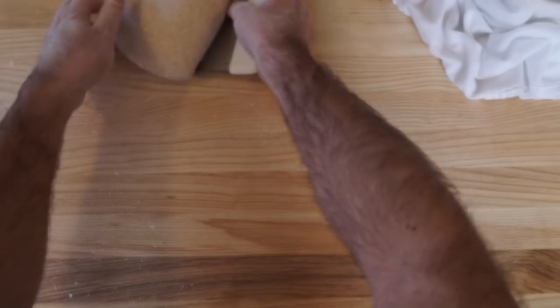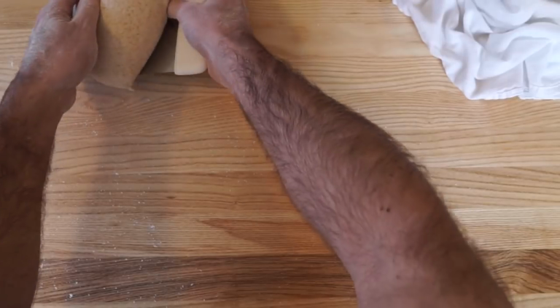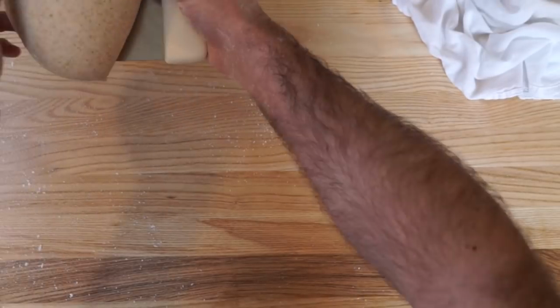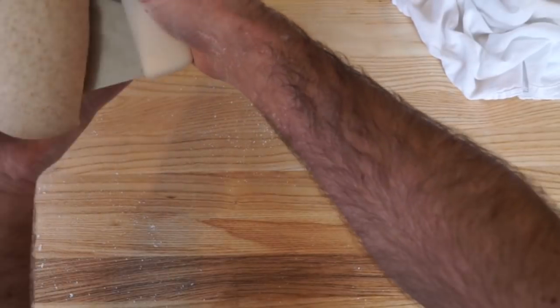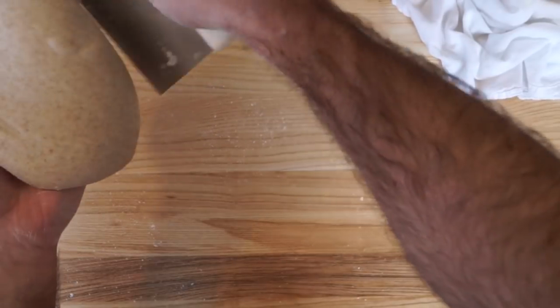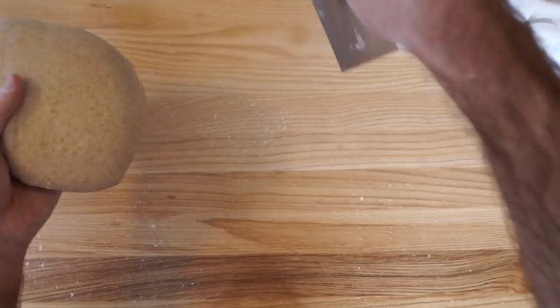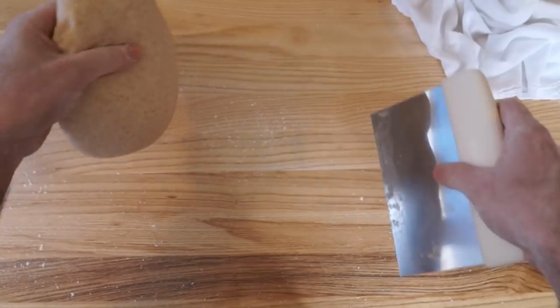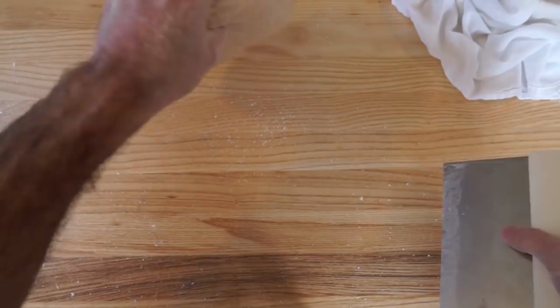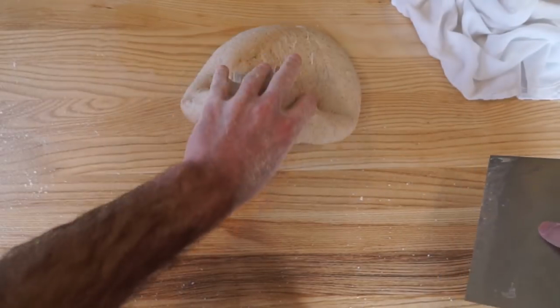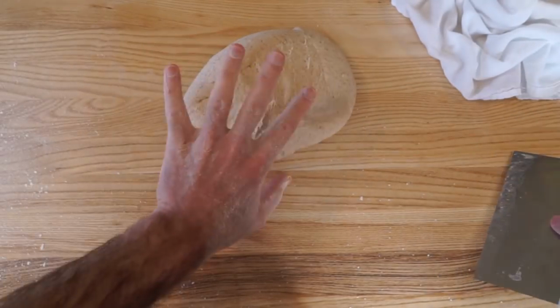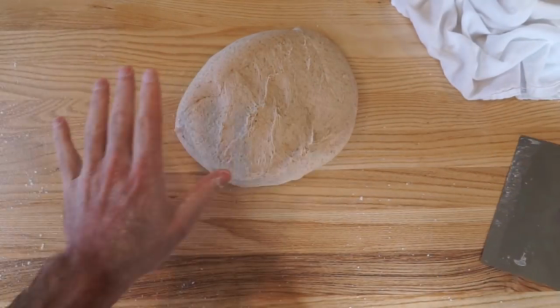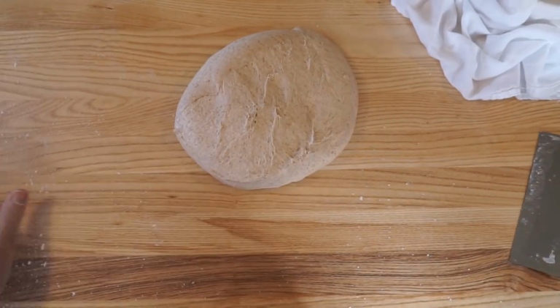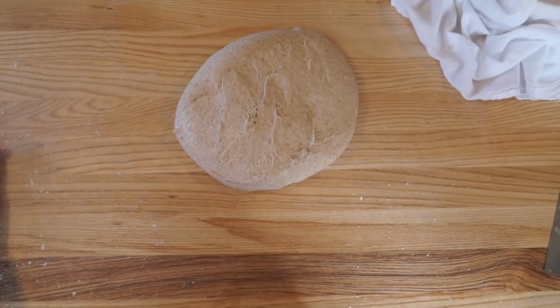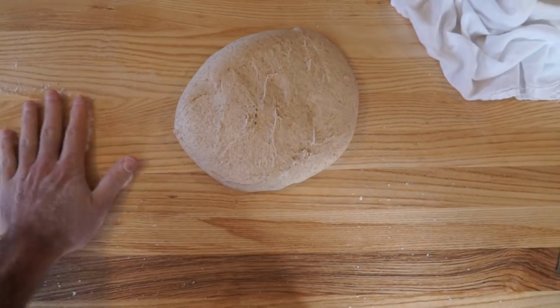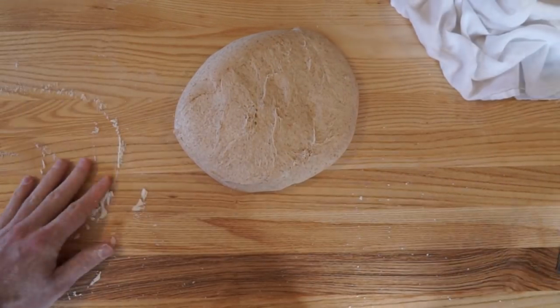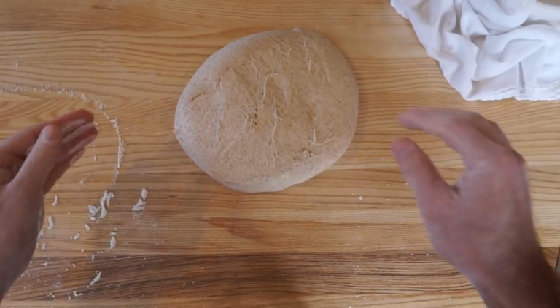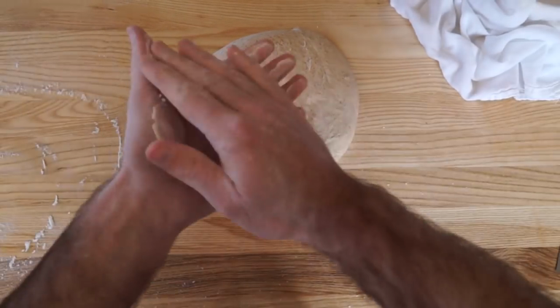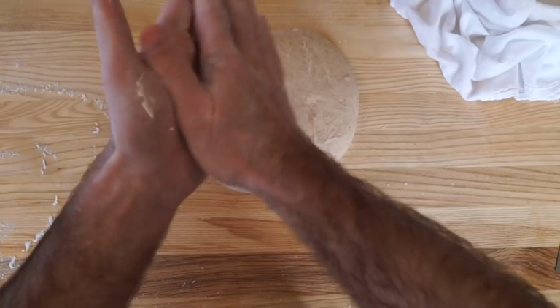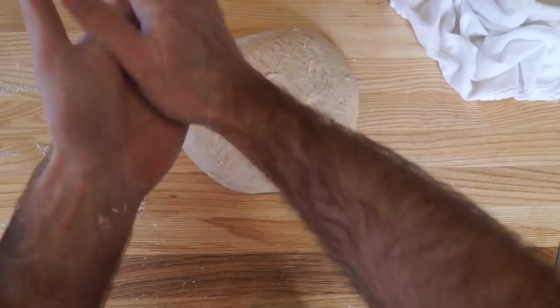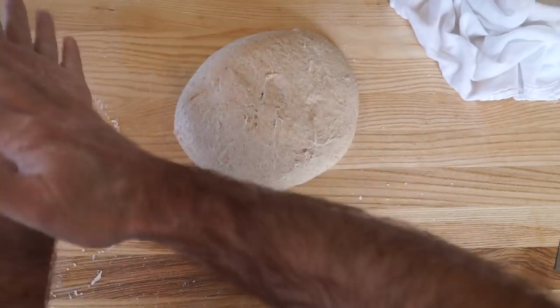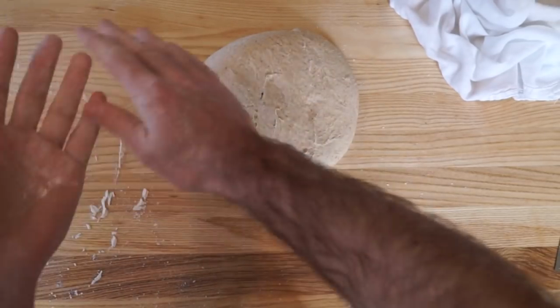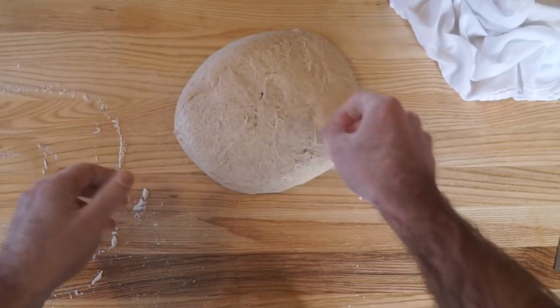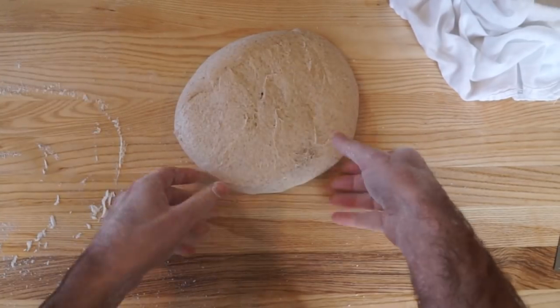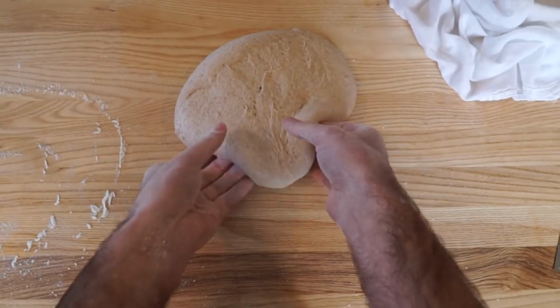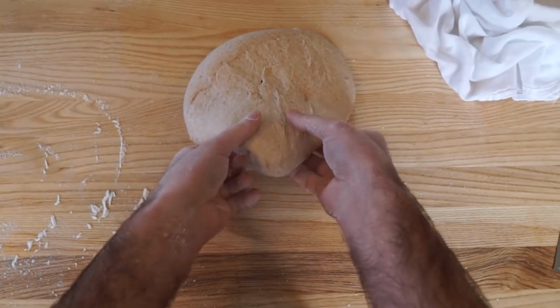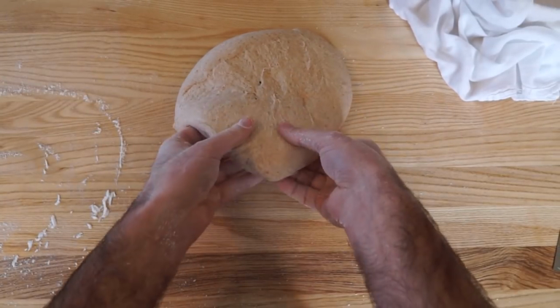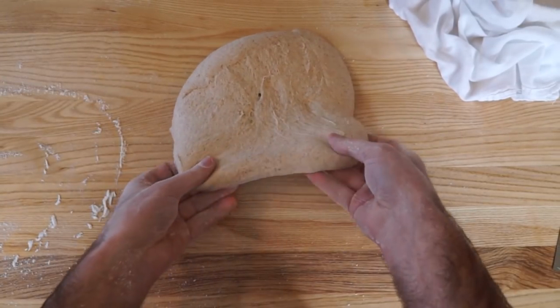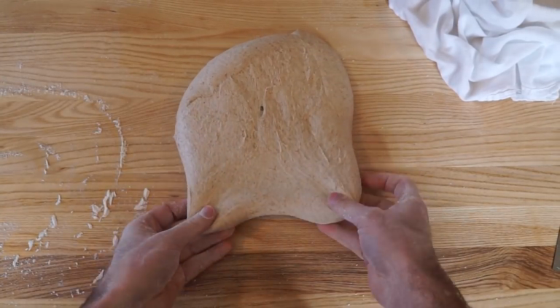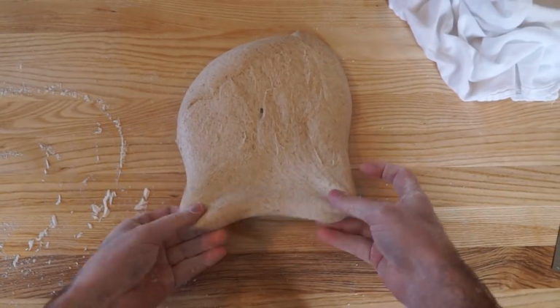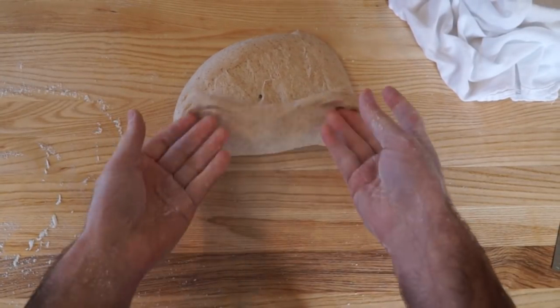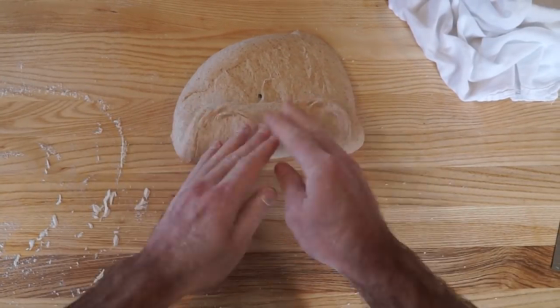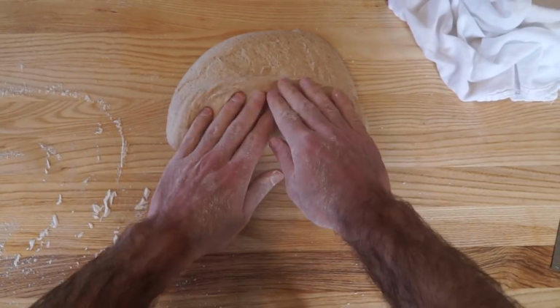When shaping, use a very light dusting of flour on the dough and on the bench to help prevent the dough from sticking.